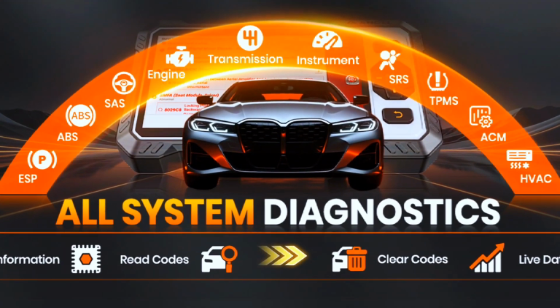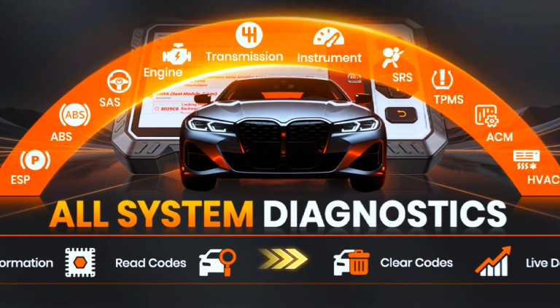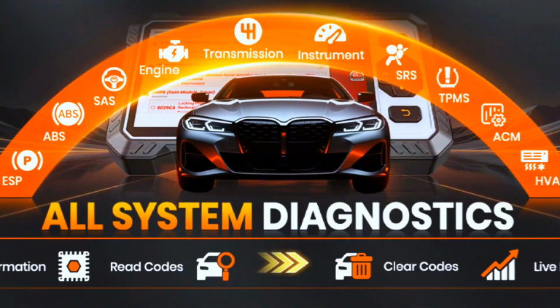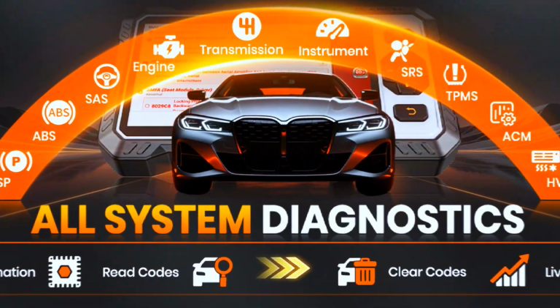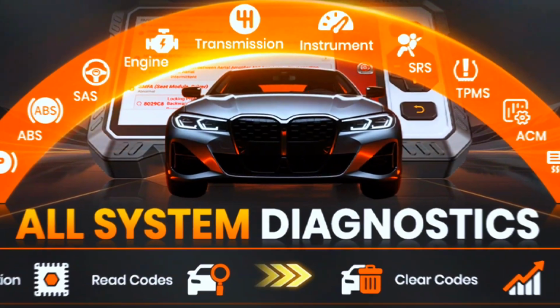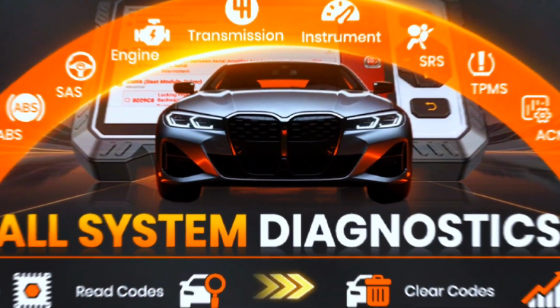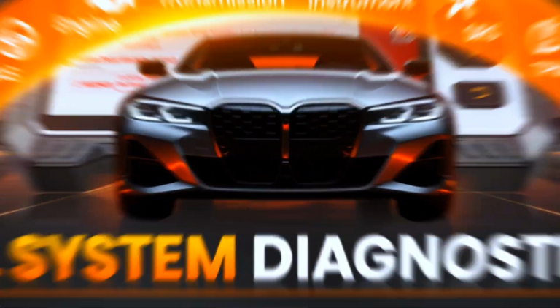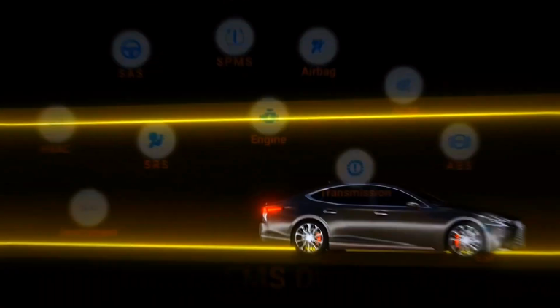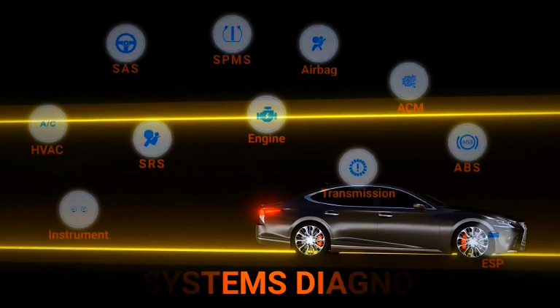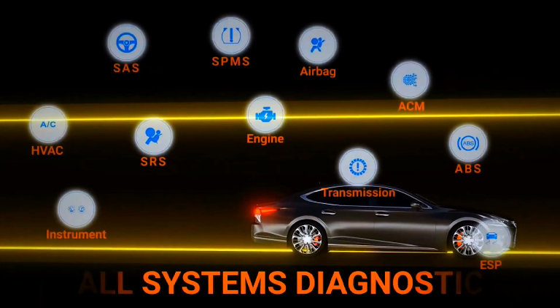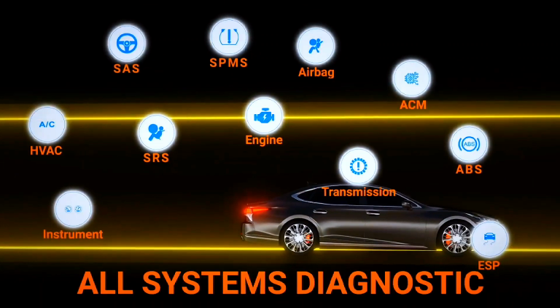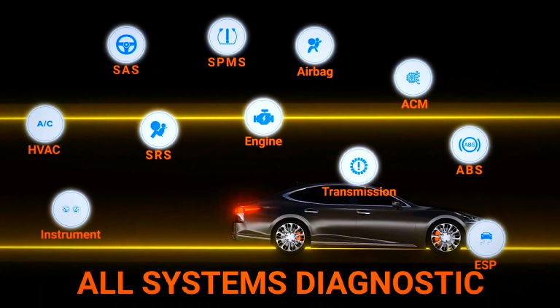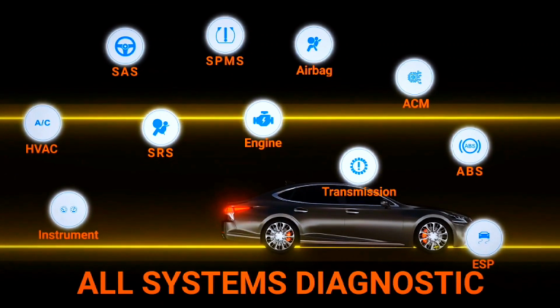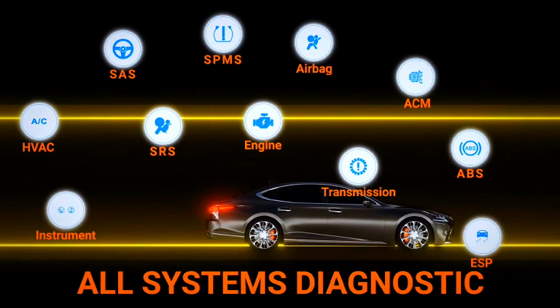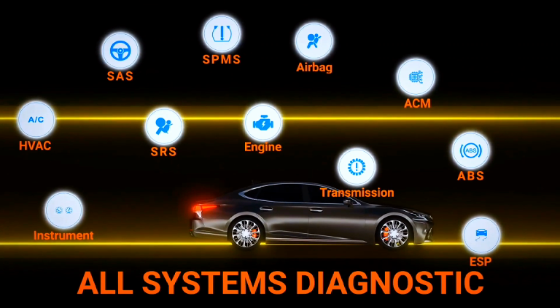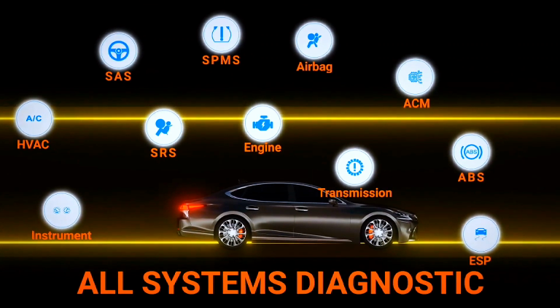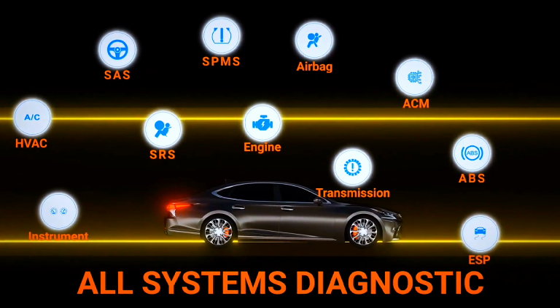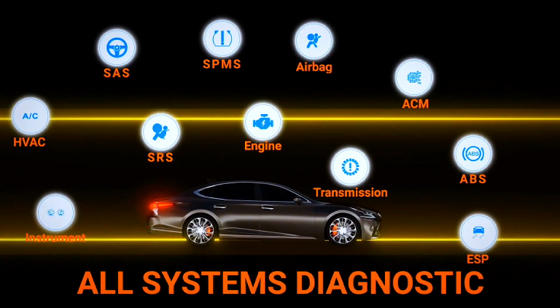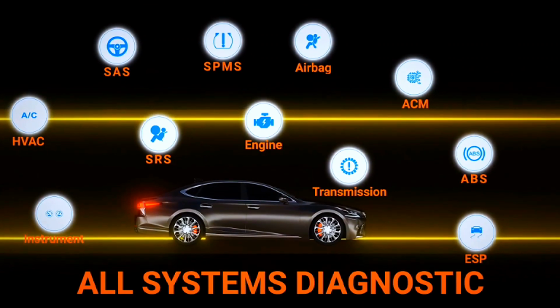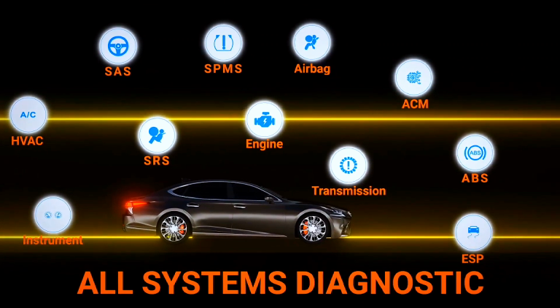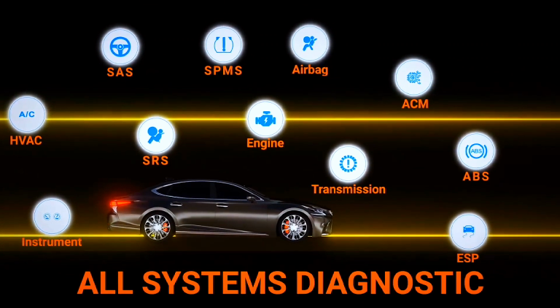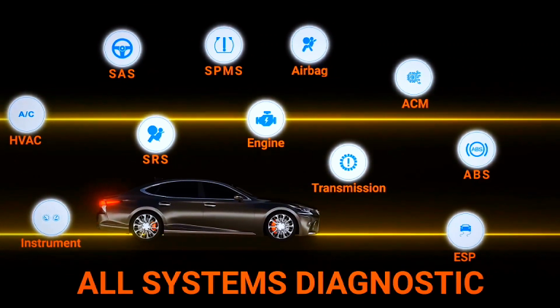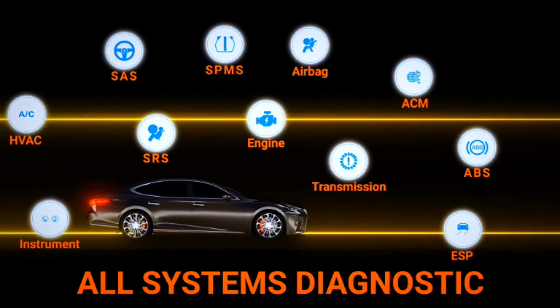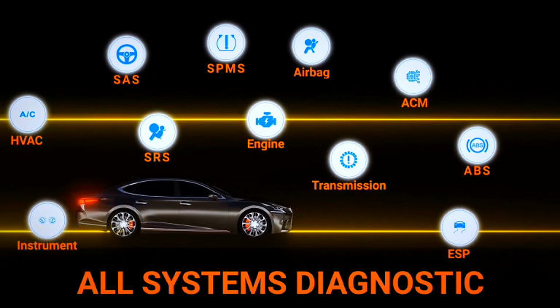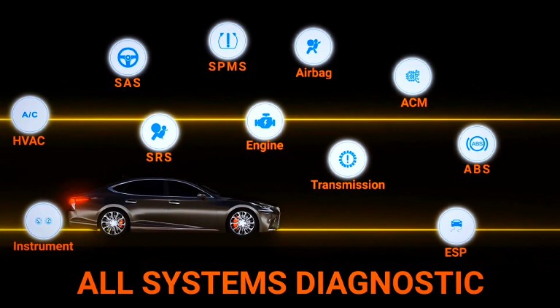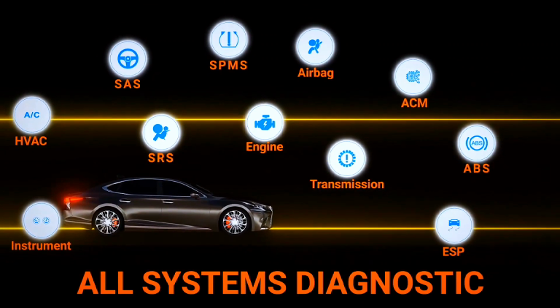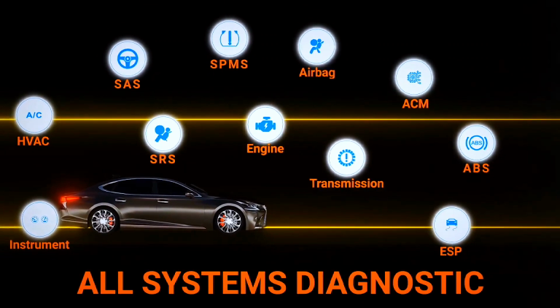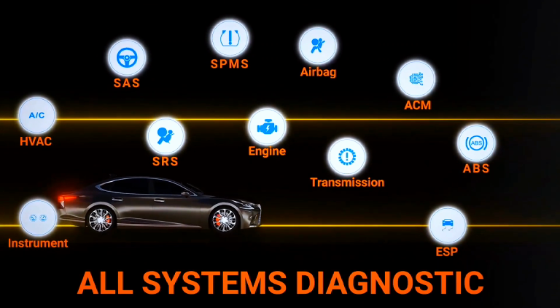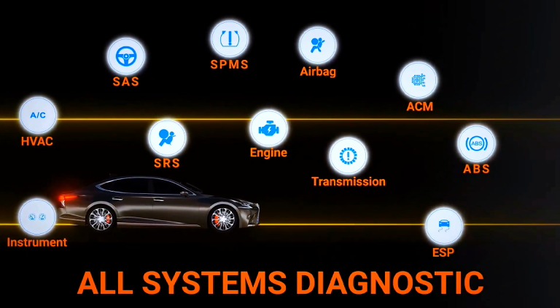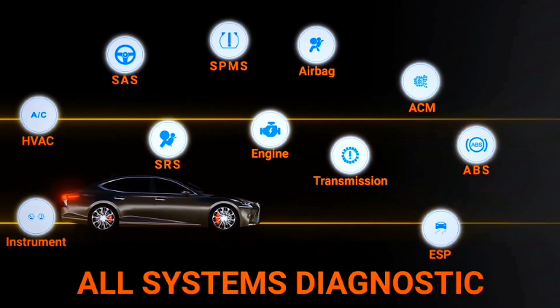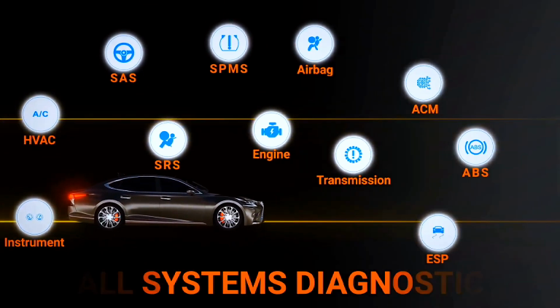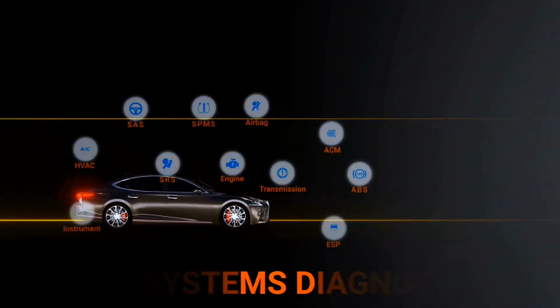Additional supported systems include TPMS, VMS, EPB, the fuel system, AC, and more.